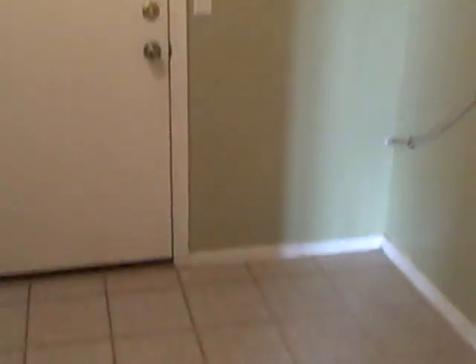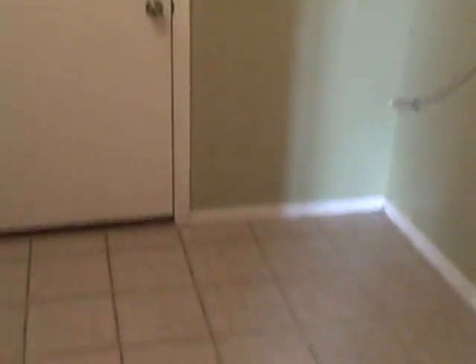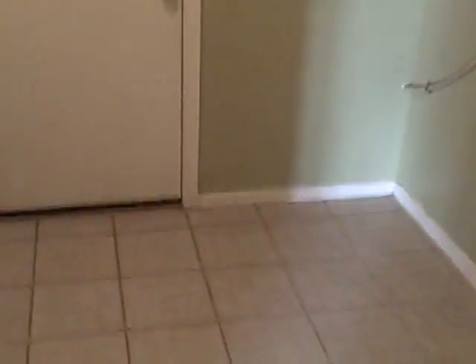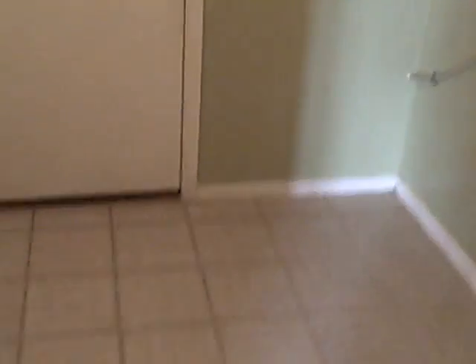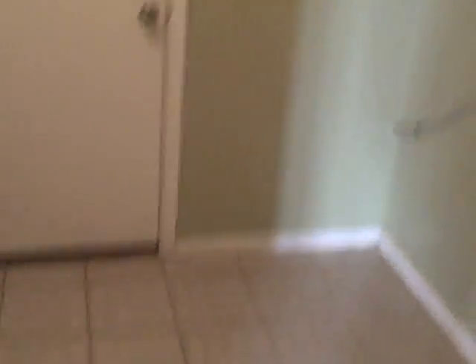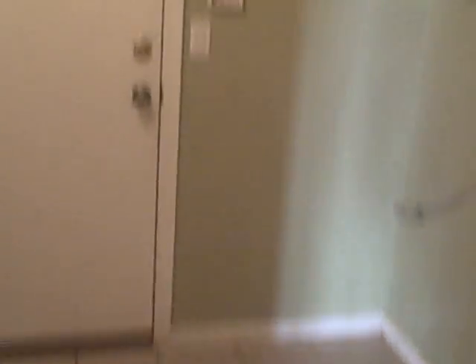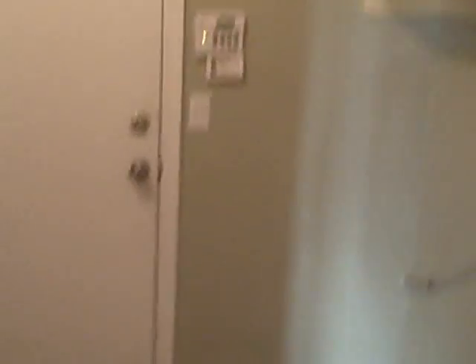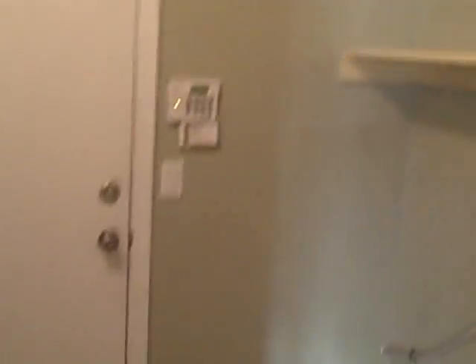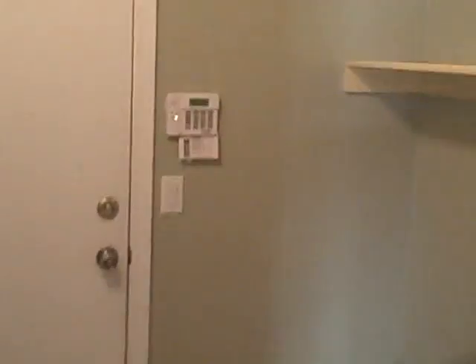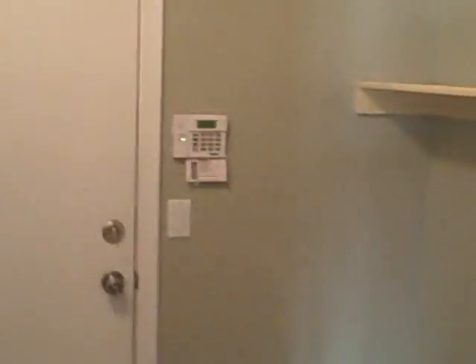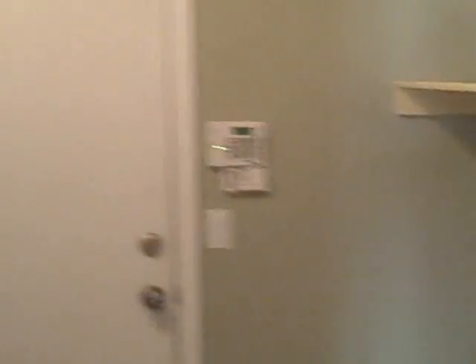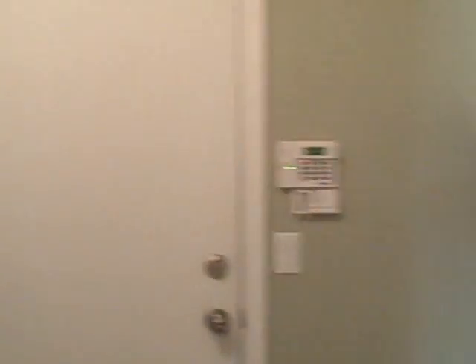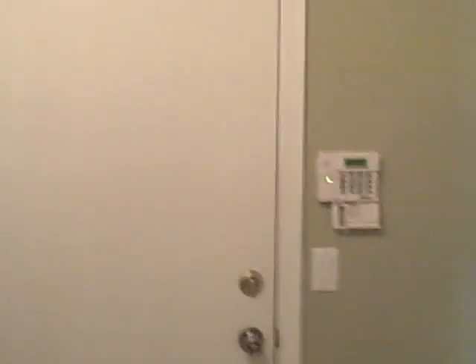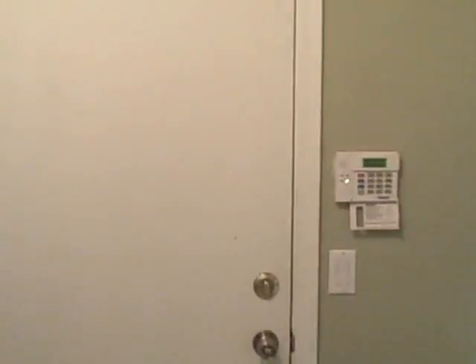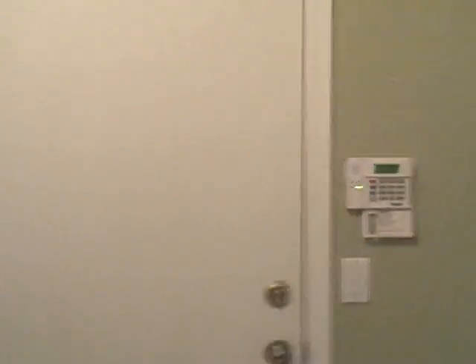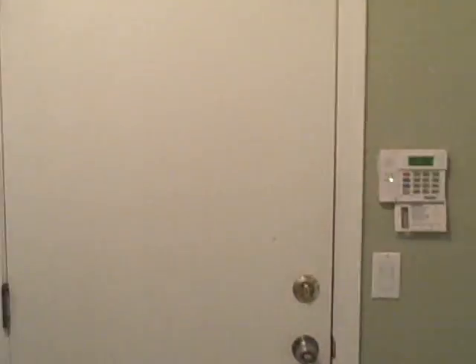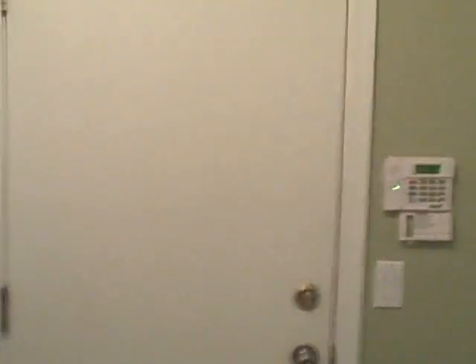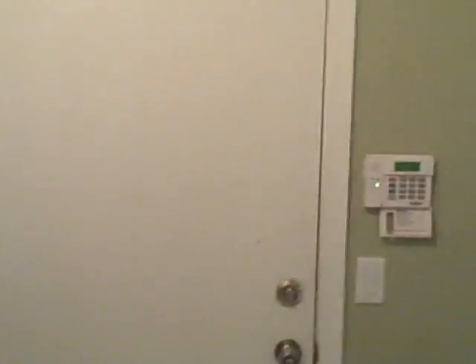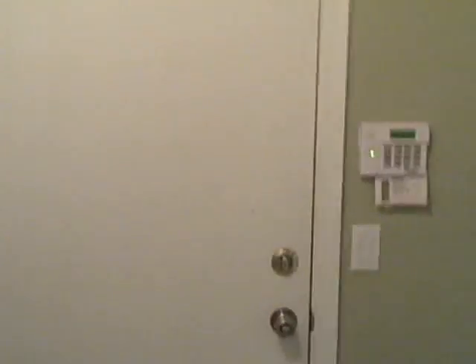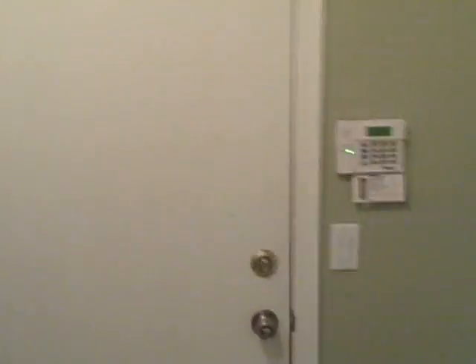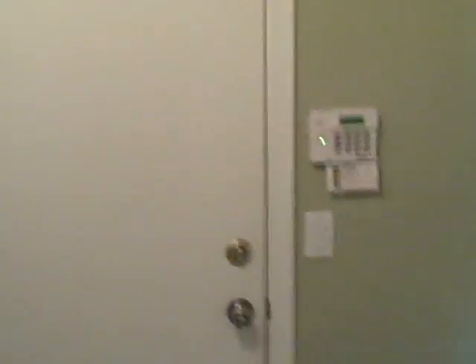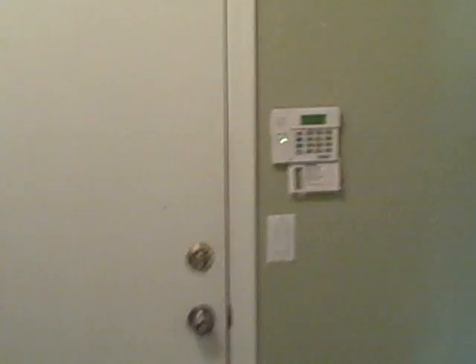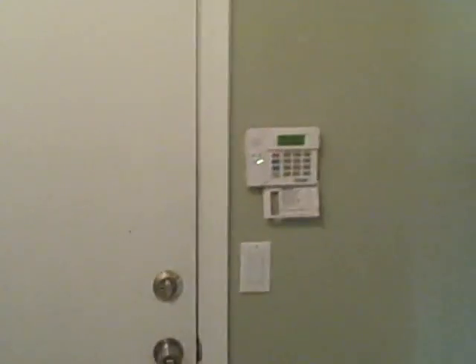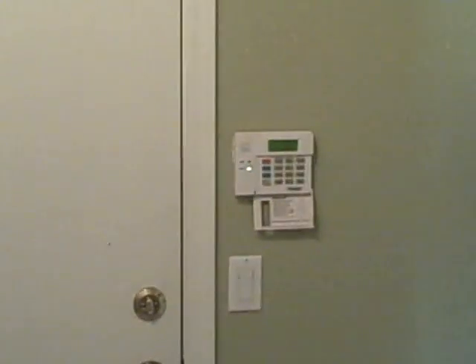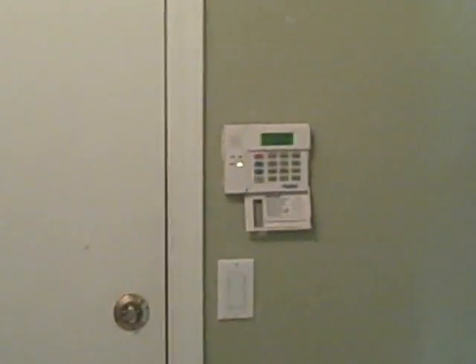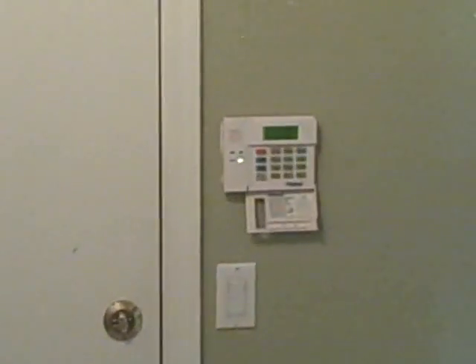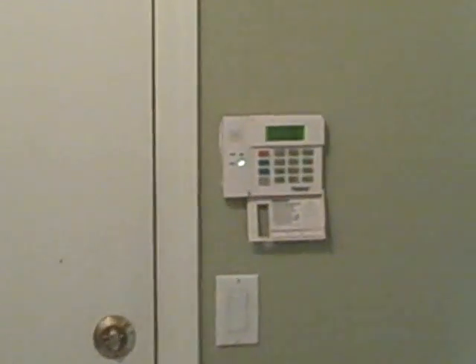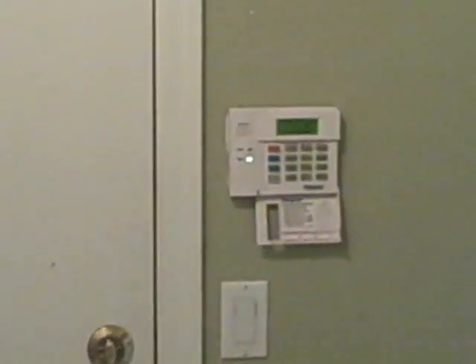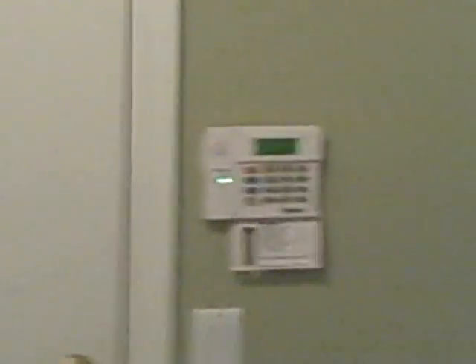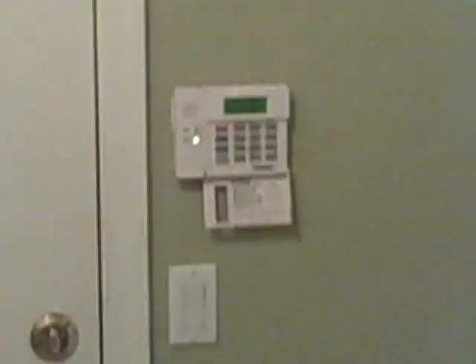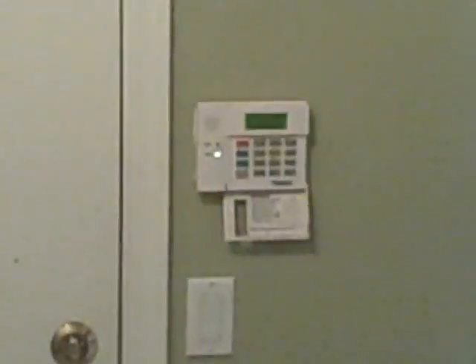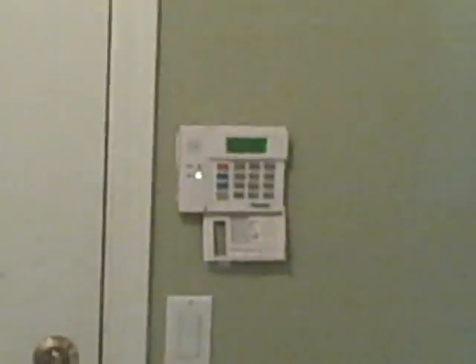Laundry room leads to the garage. It does have an alarm pad.